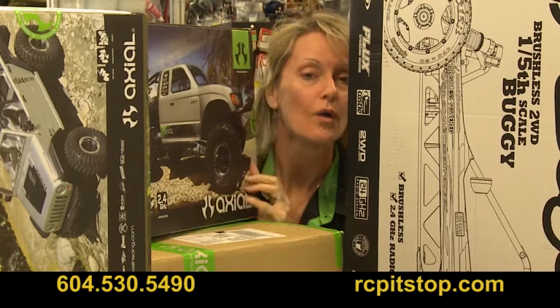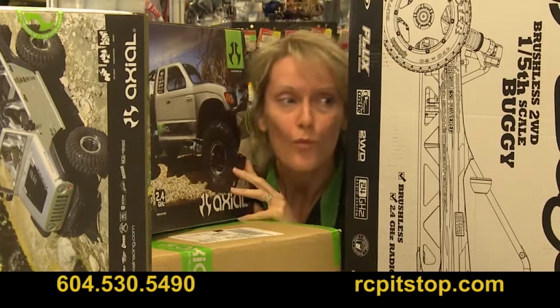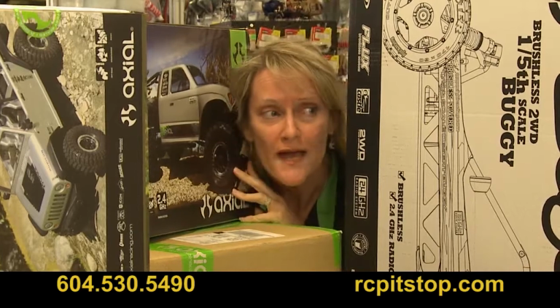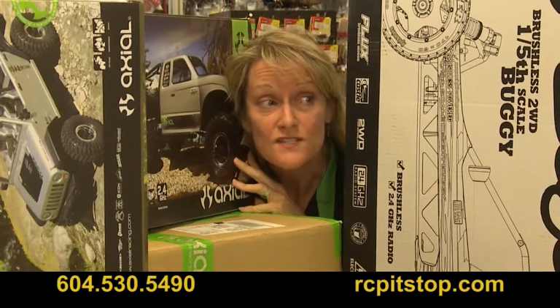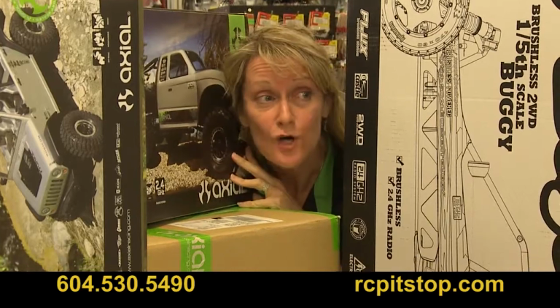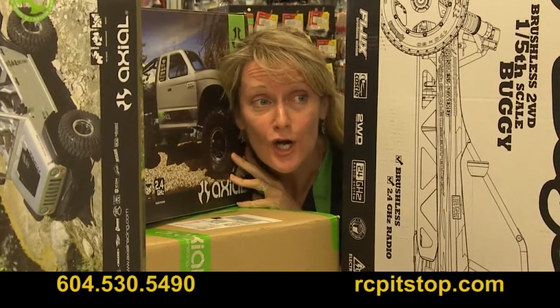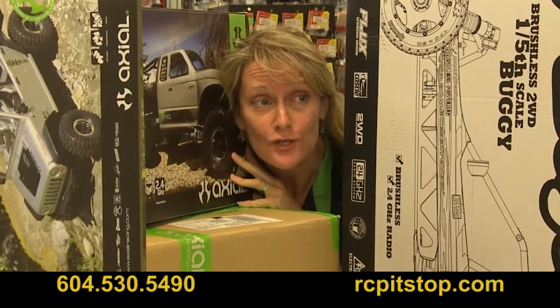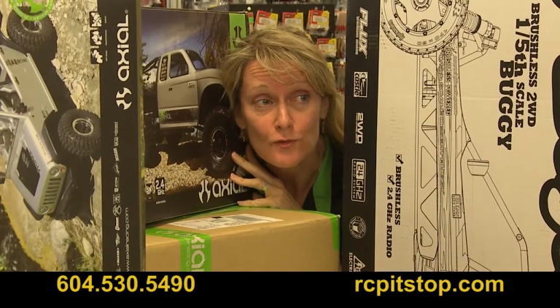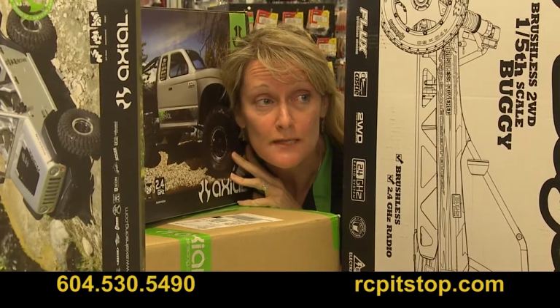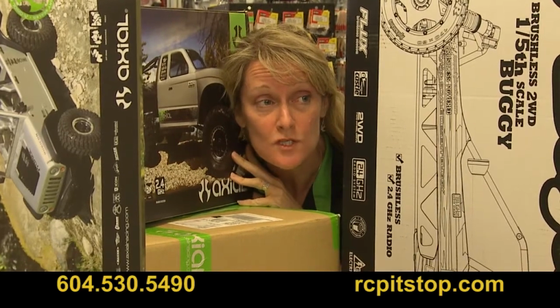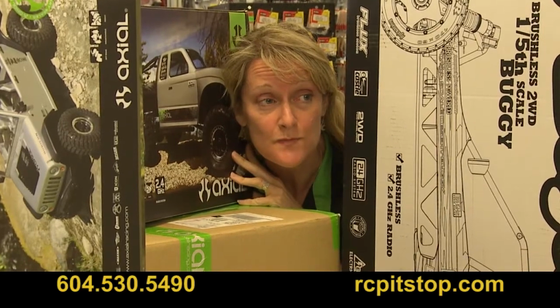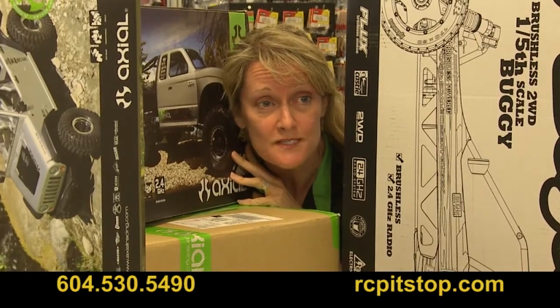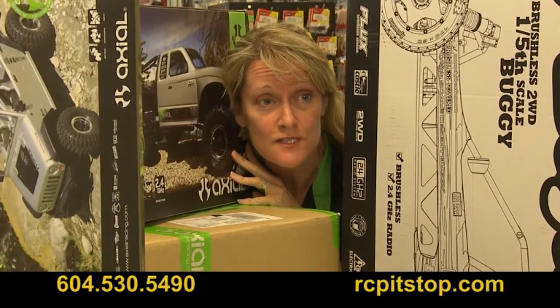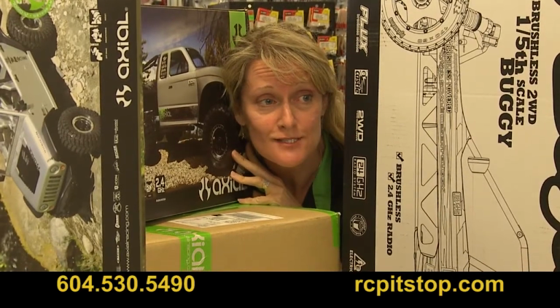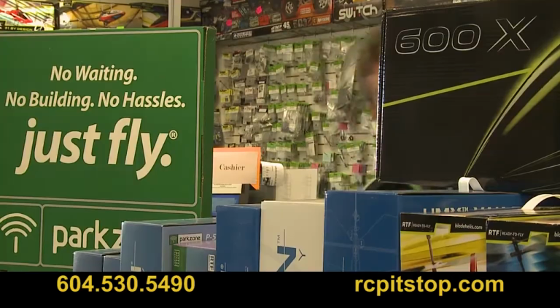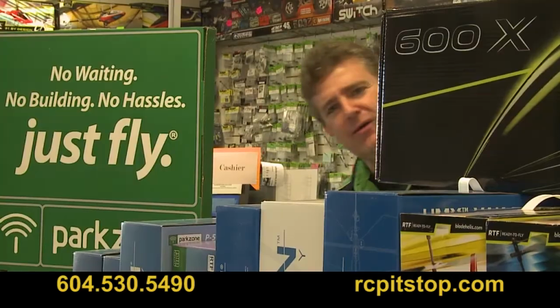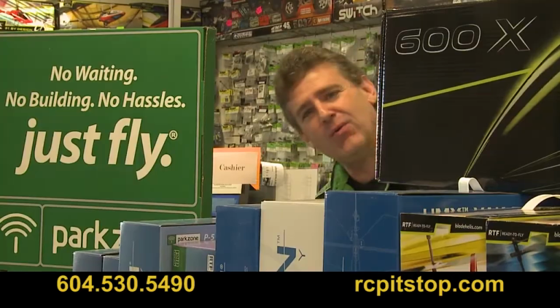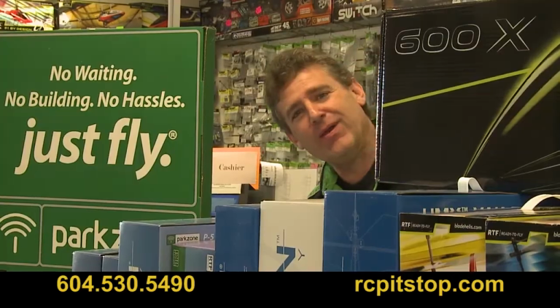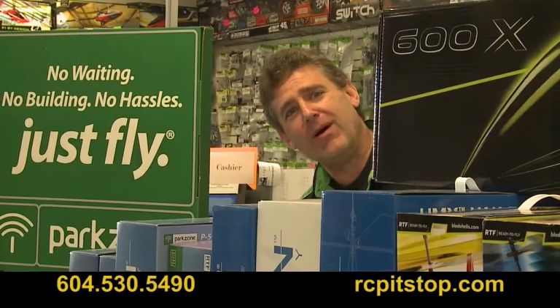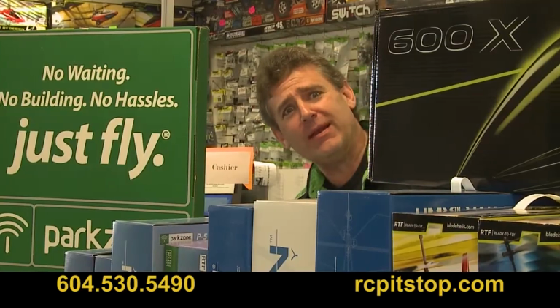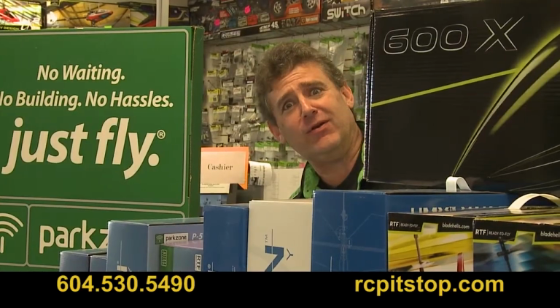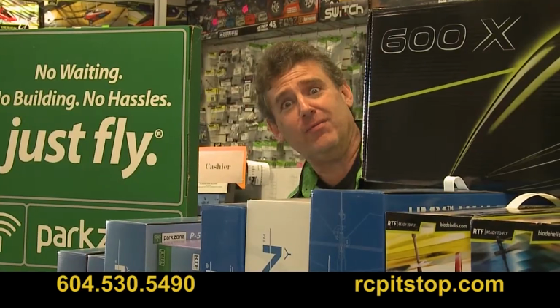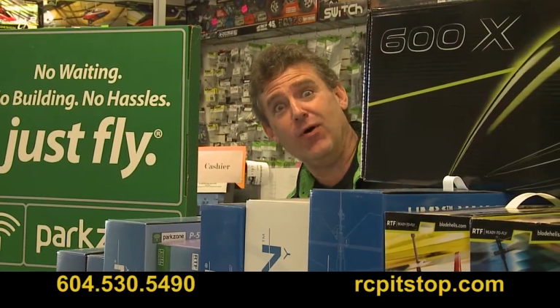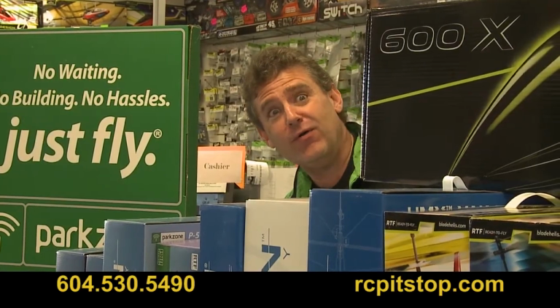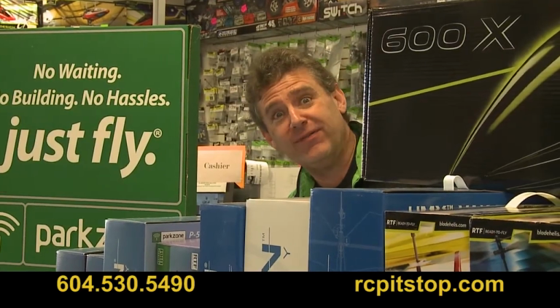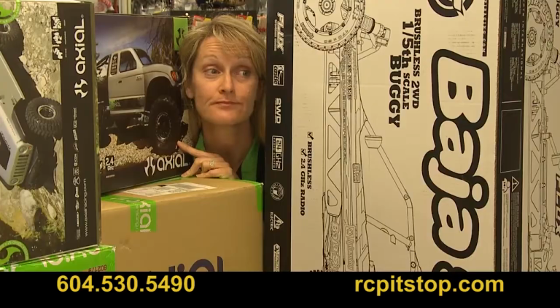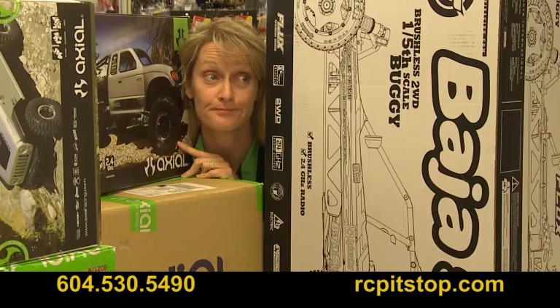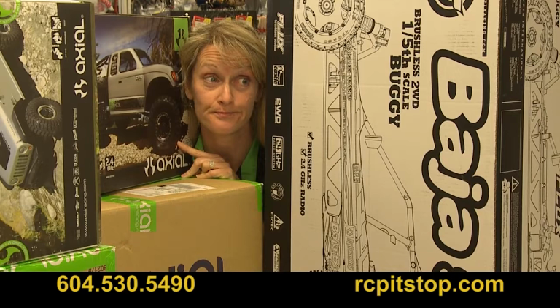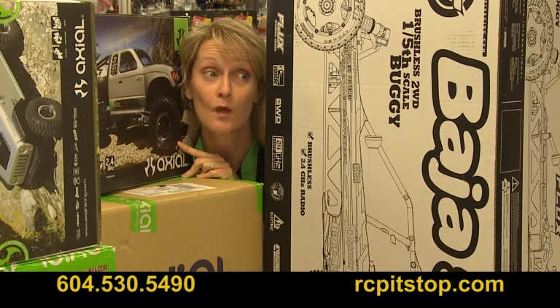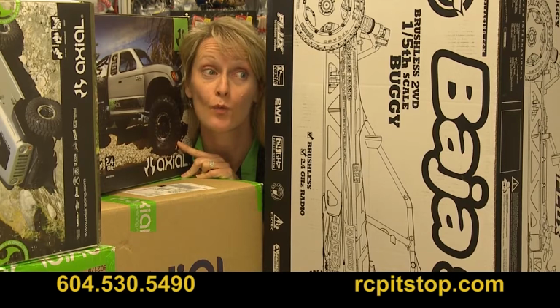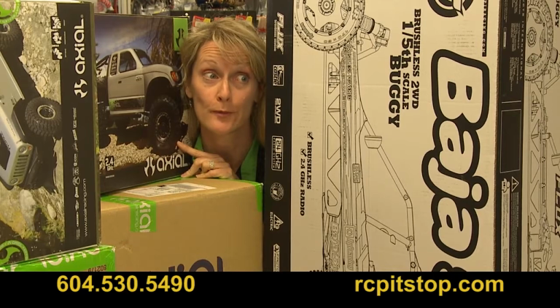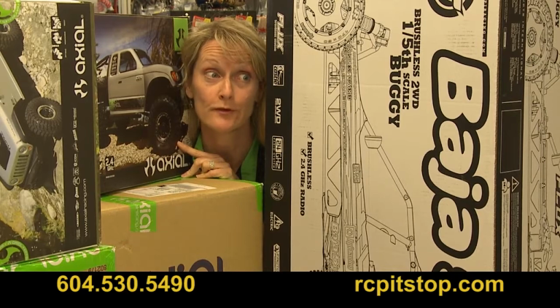Wes, where are you? We need more space for this stock. What do you want me to do? Move? Mm-hmm. We're moving.